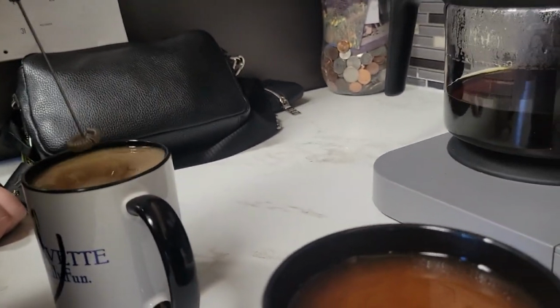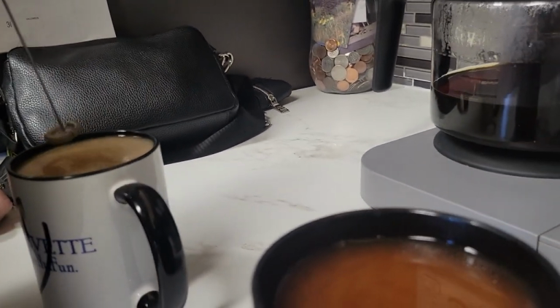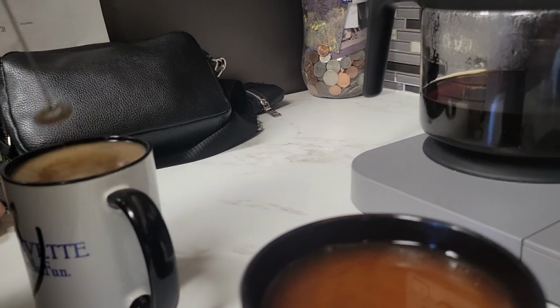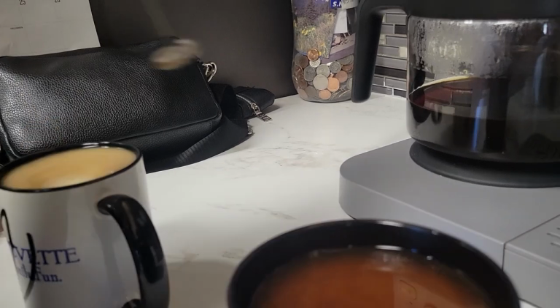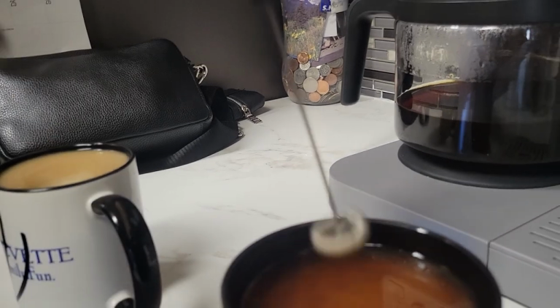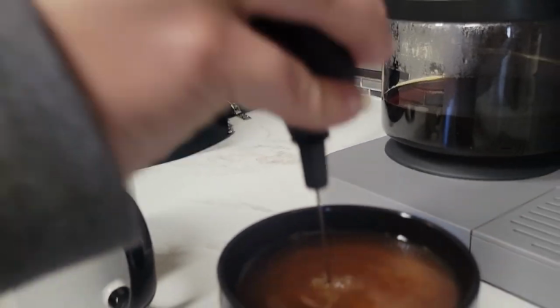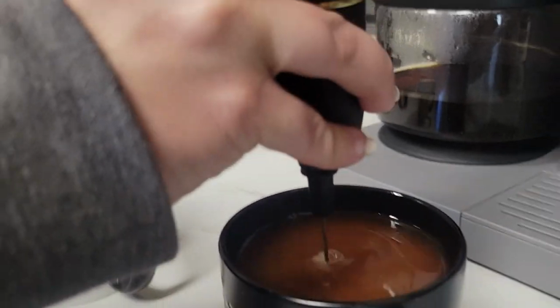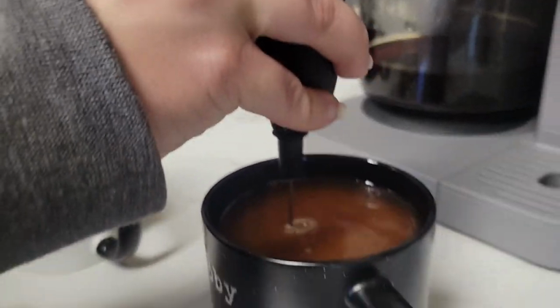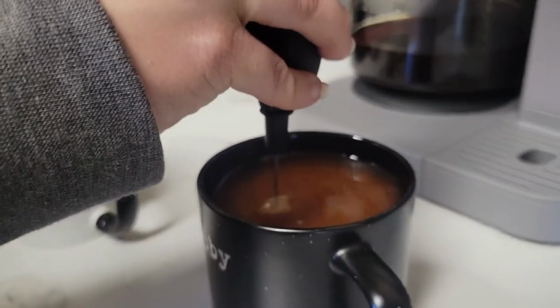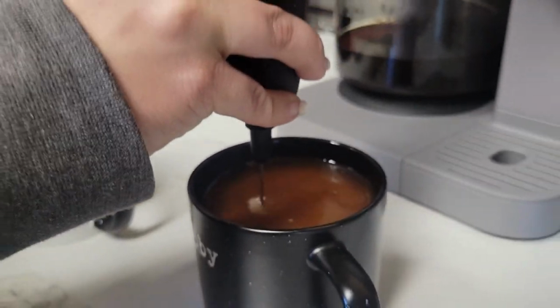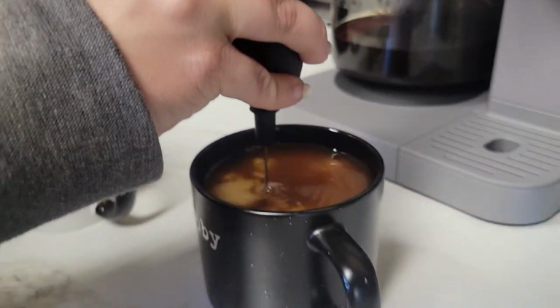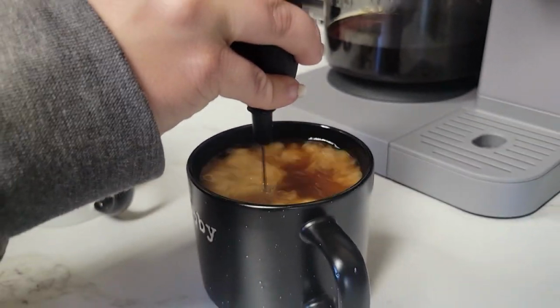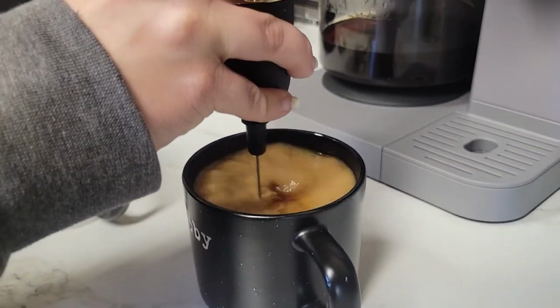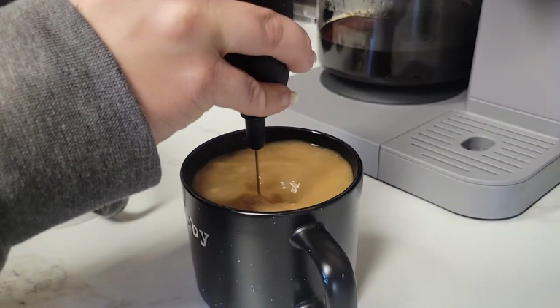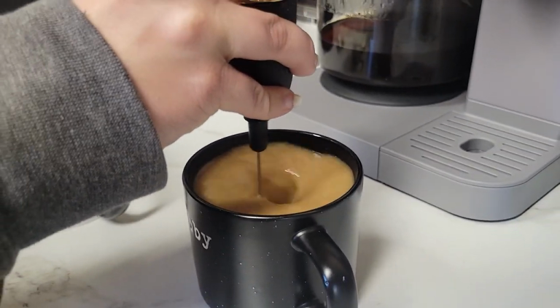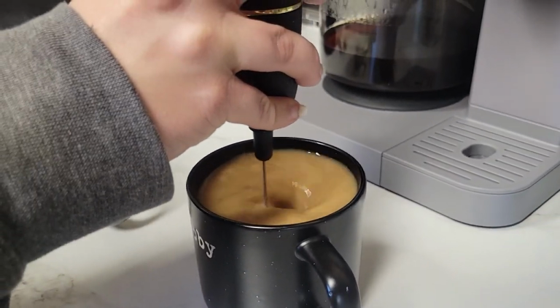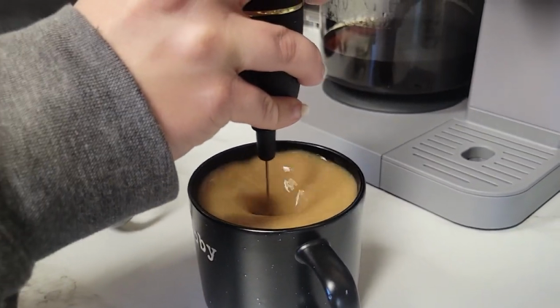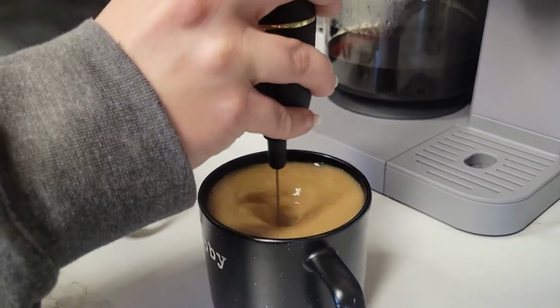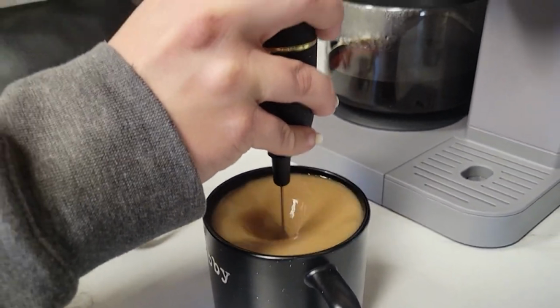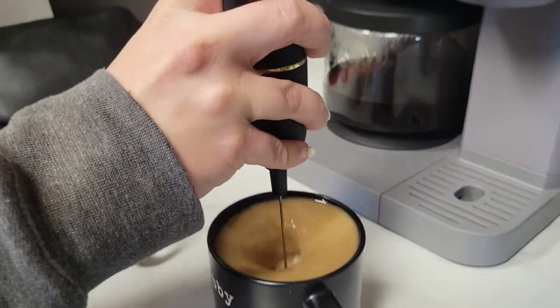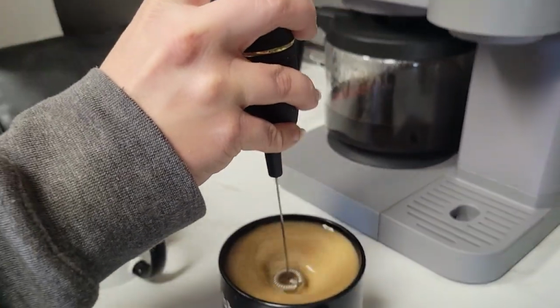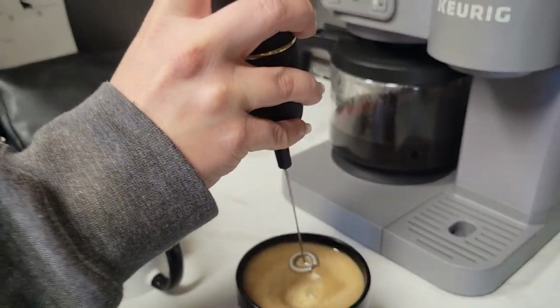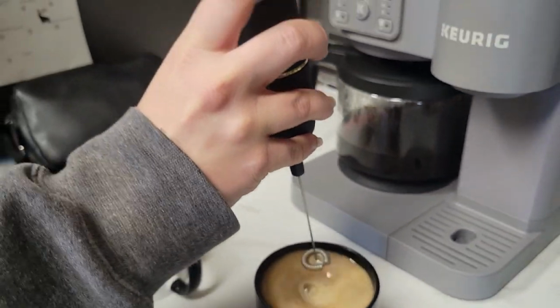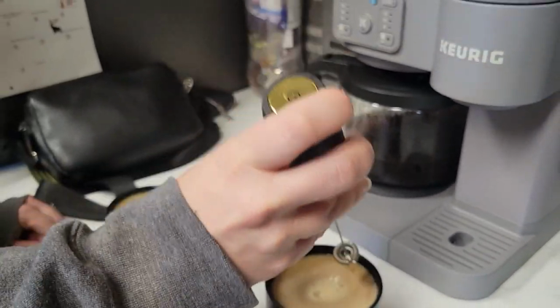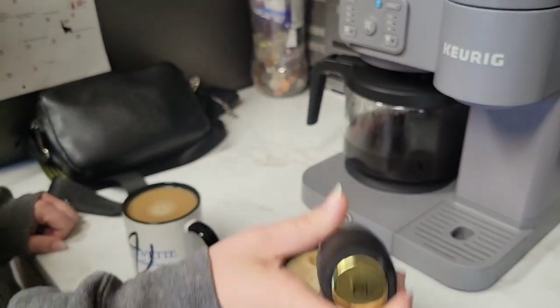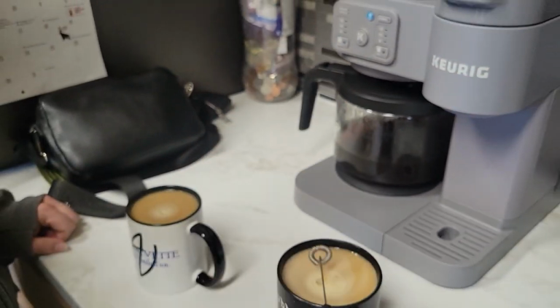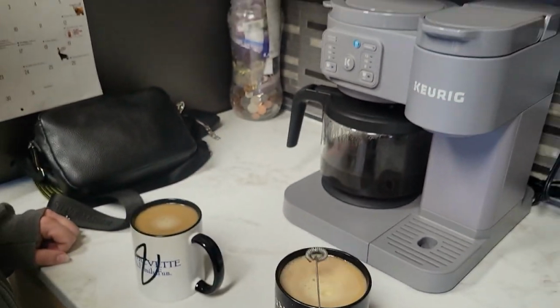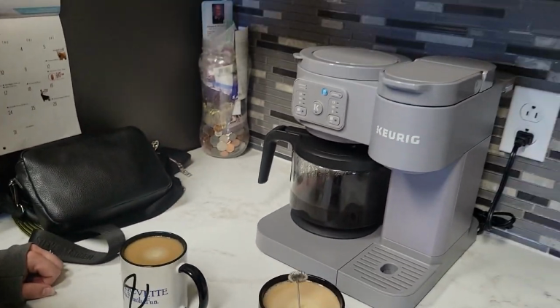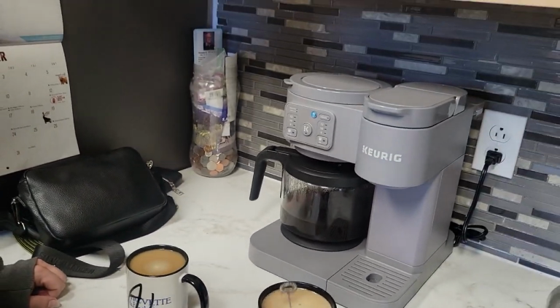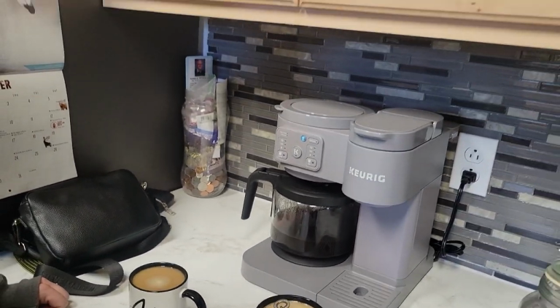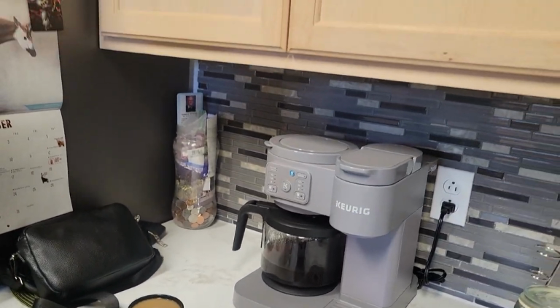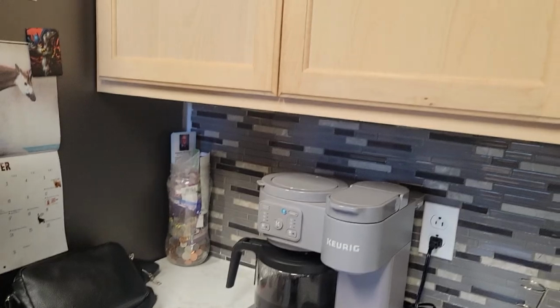Changes colors, stirs in the creamer — let's go, let's get to work.